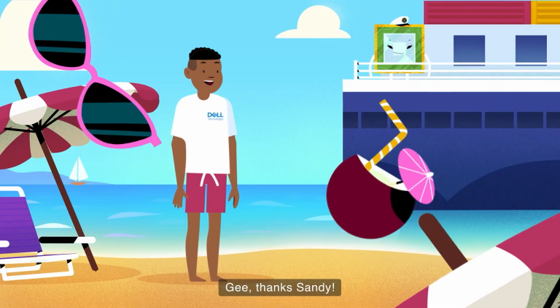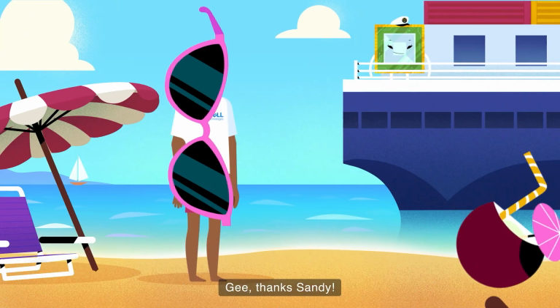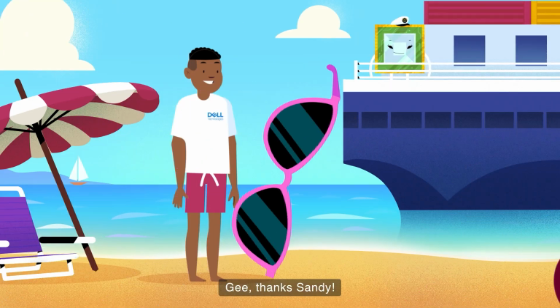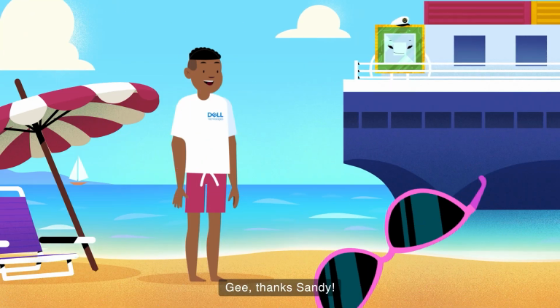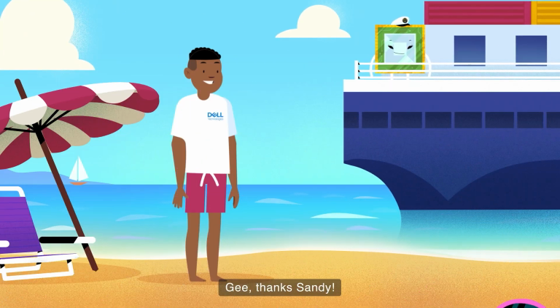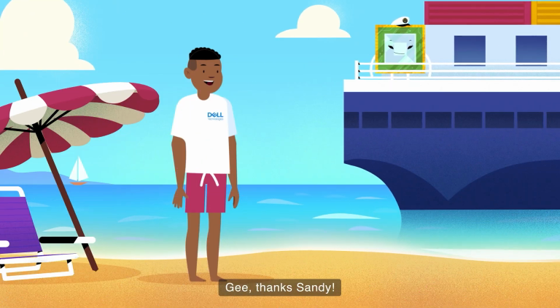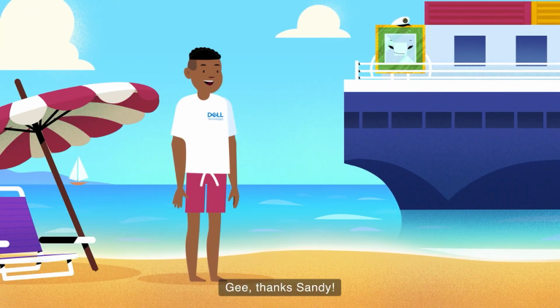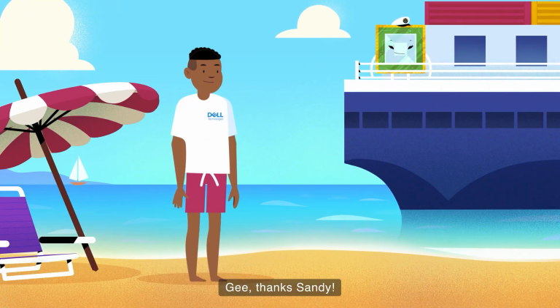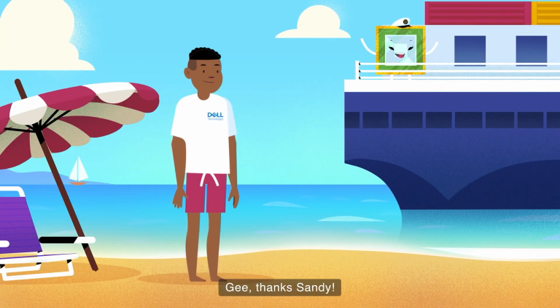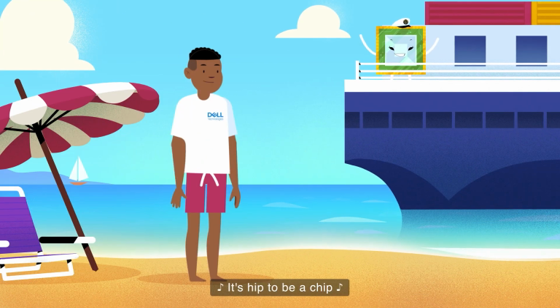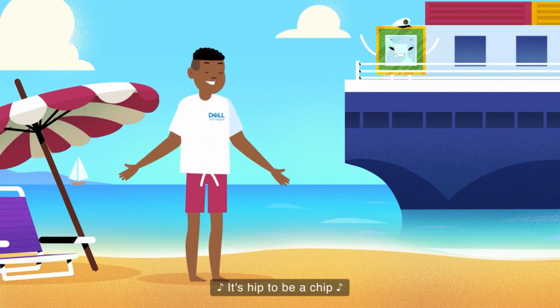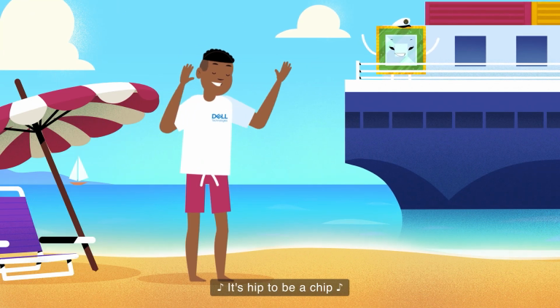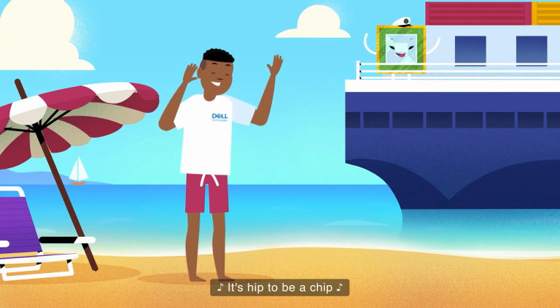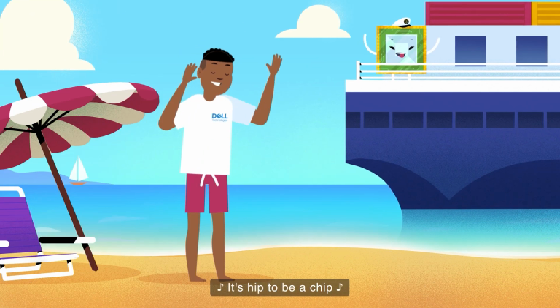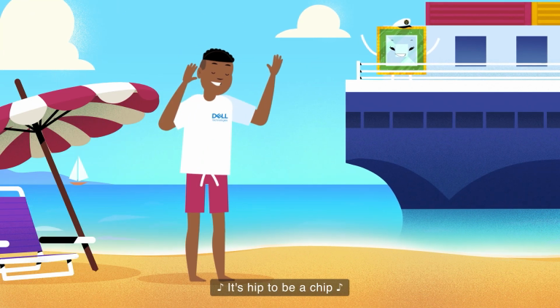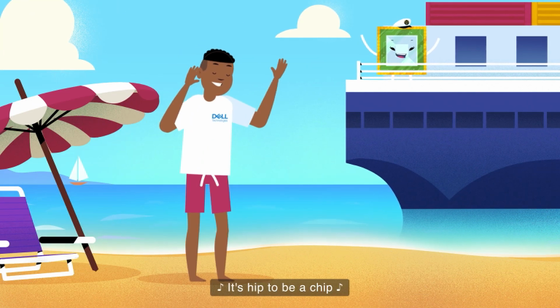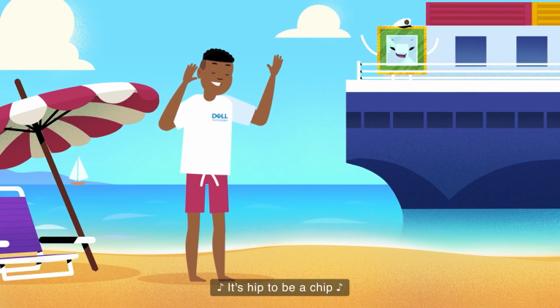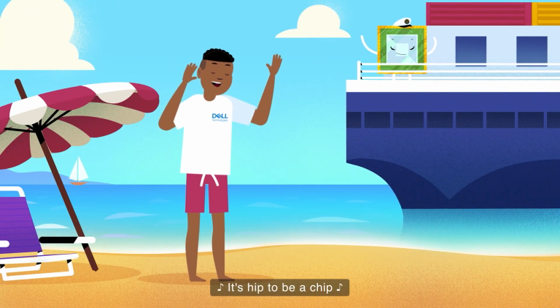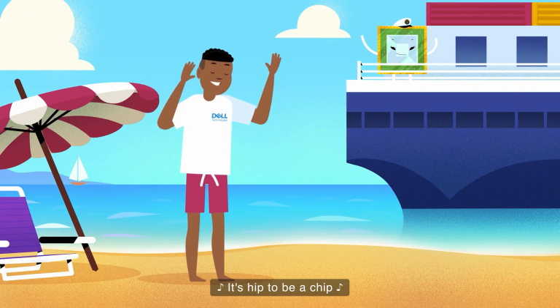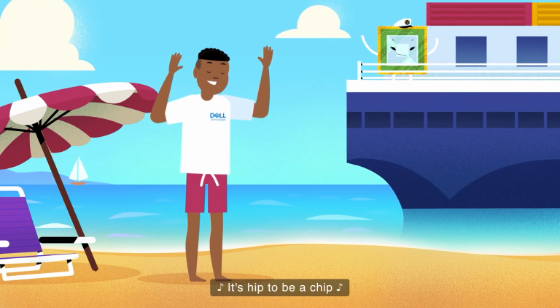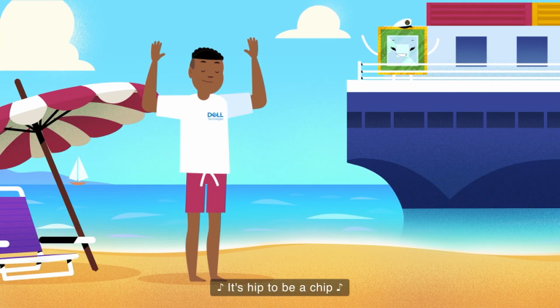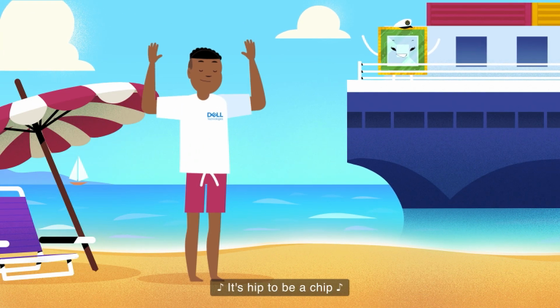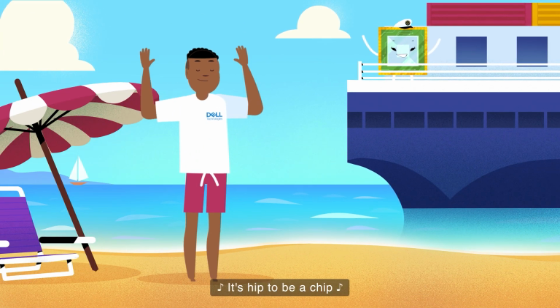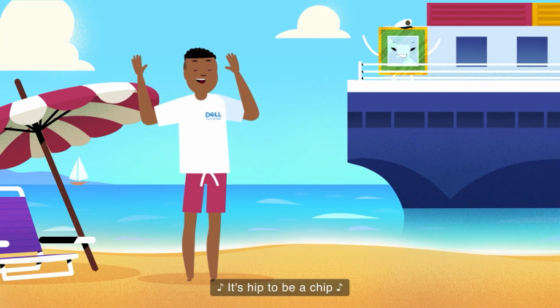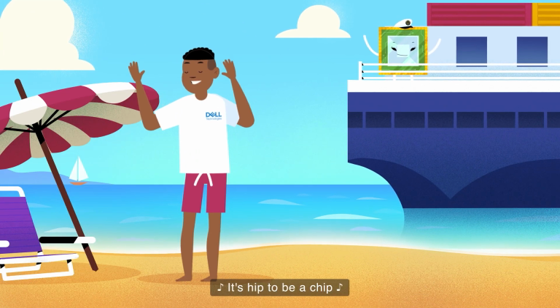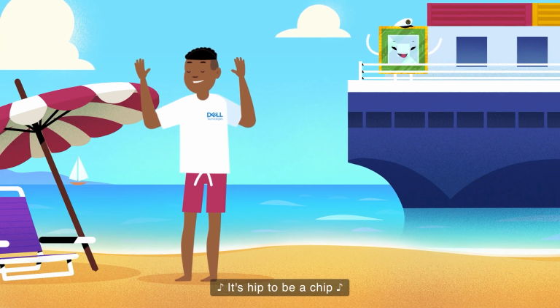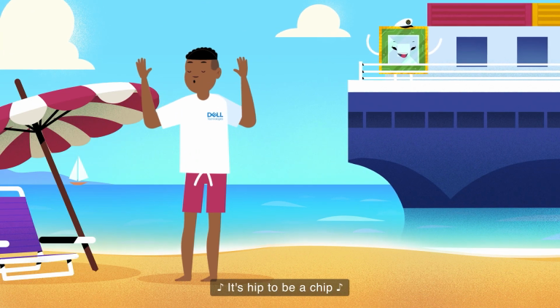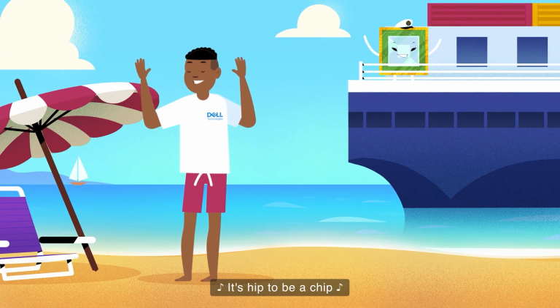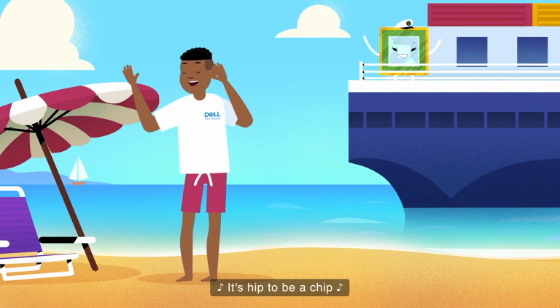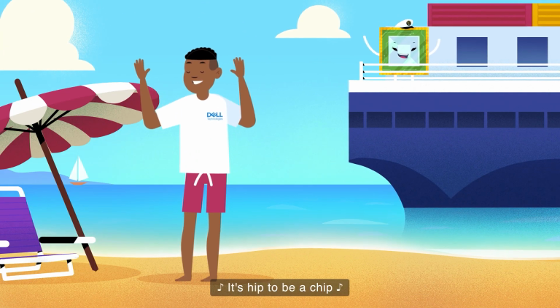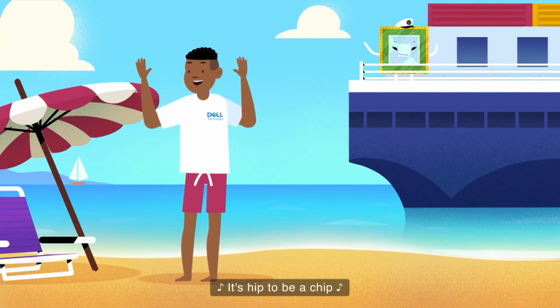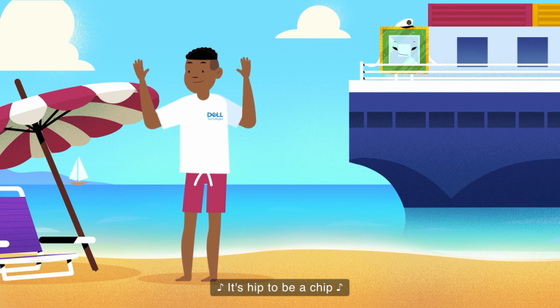Gee, thanks Sandy! It's hip to be a chip!